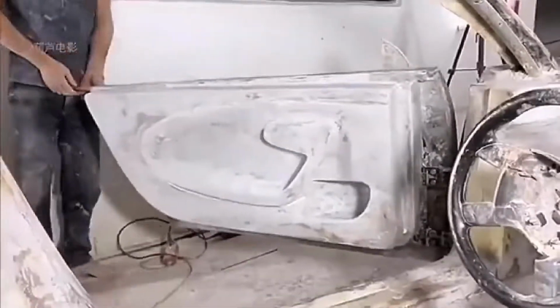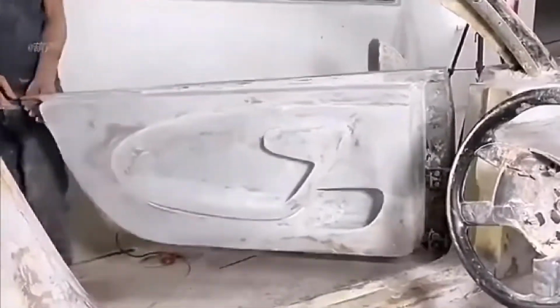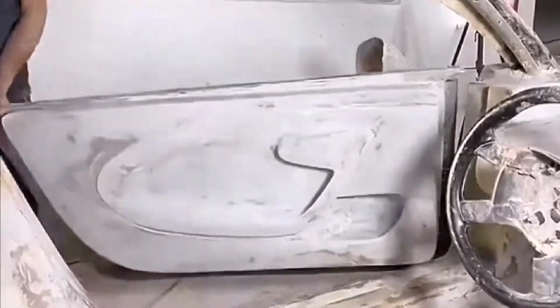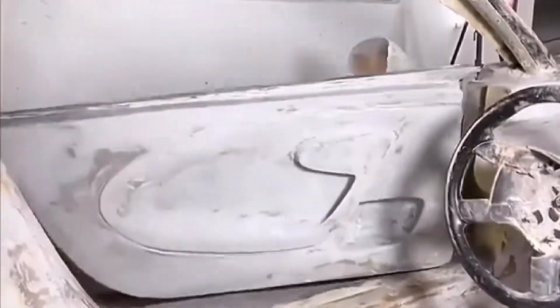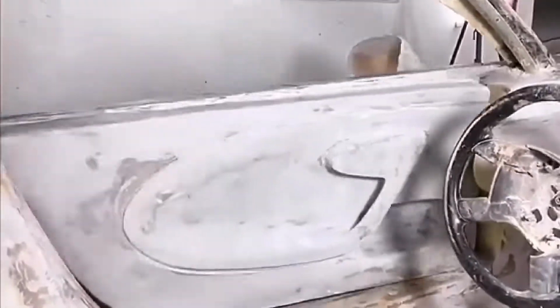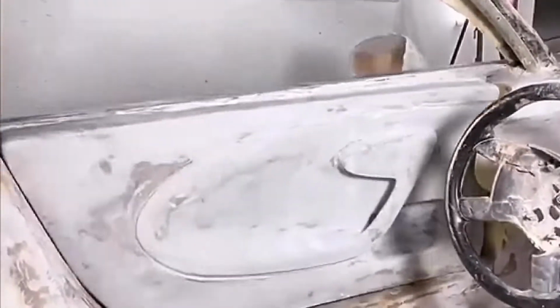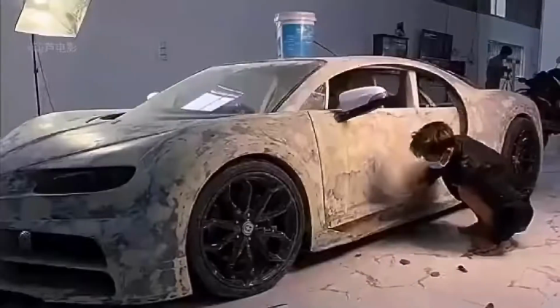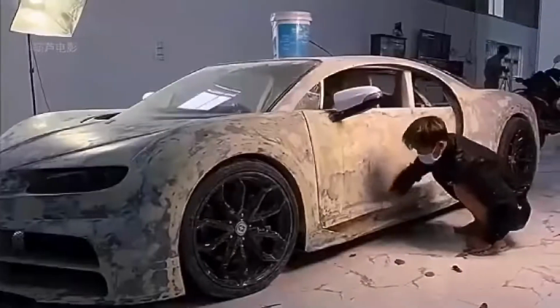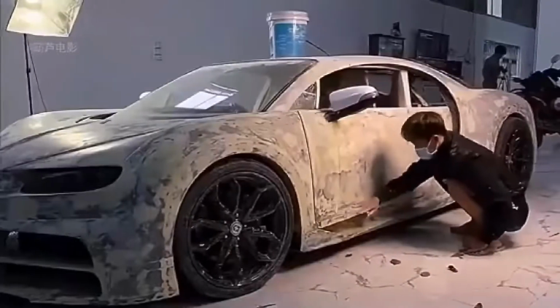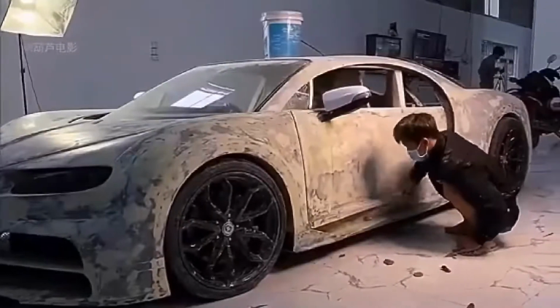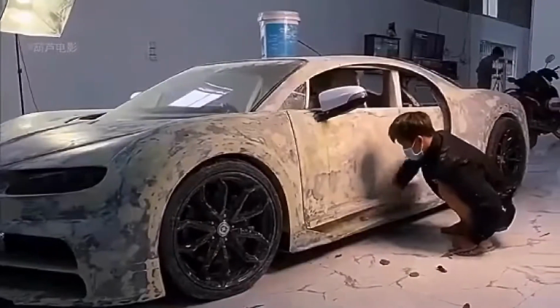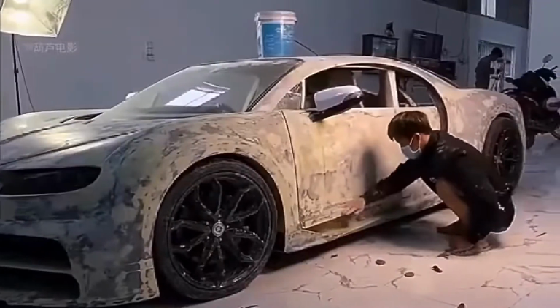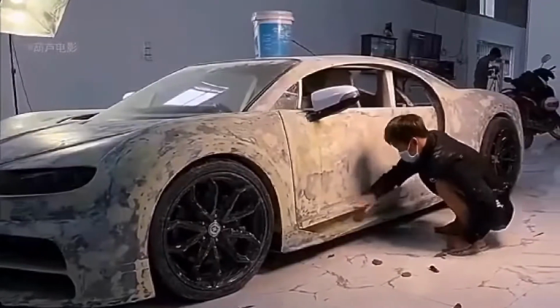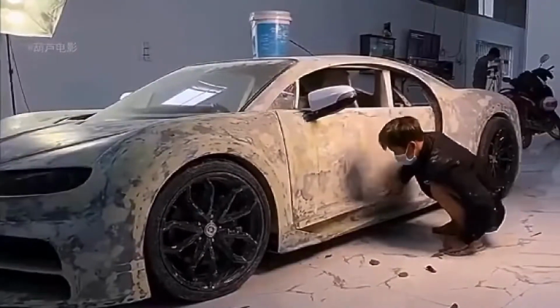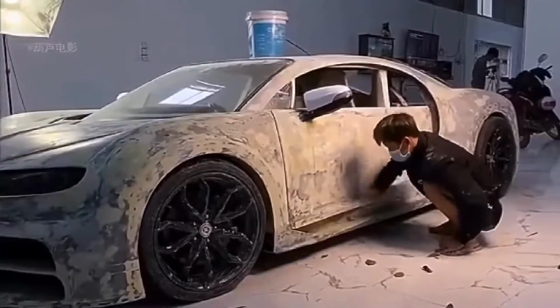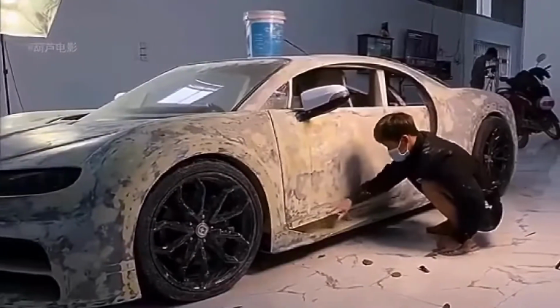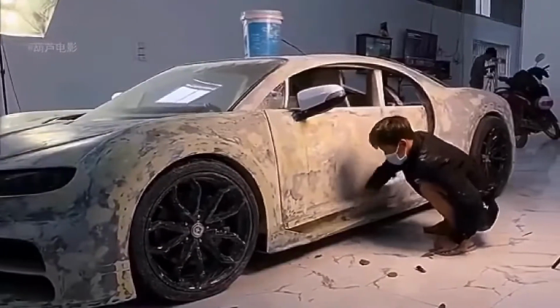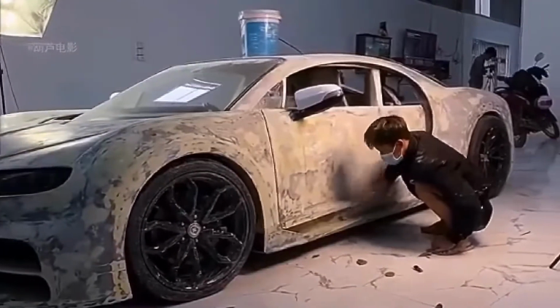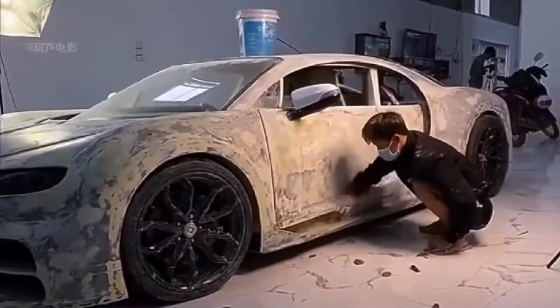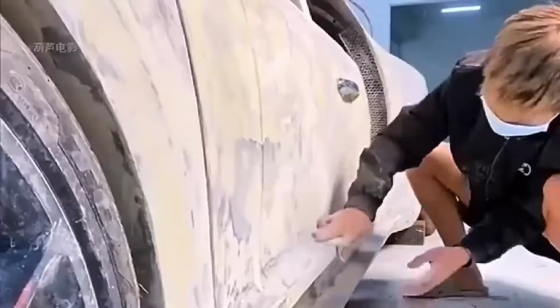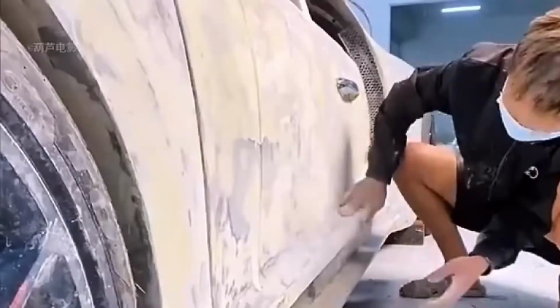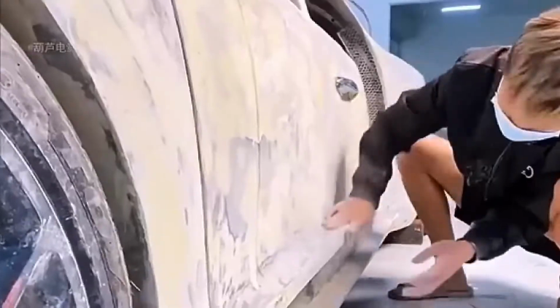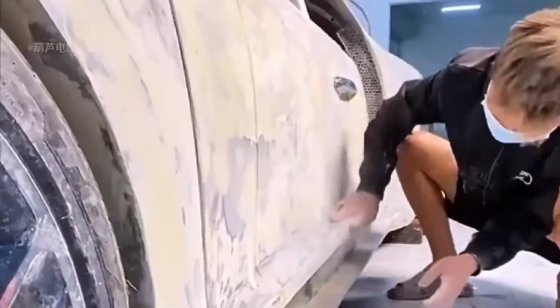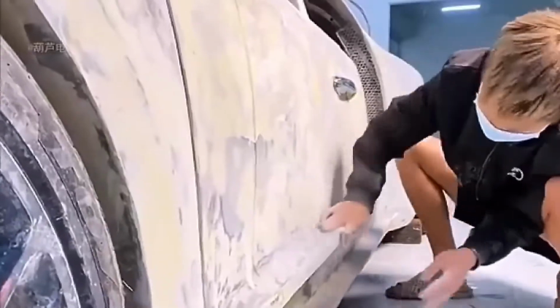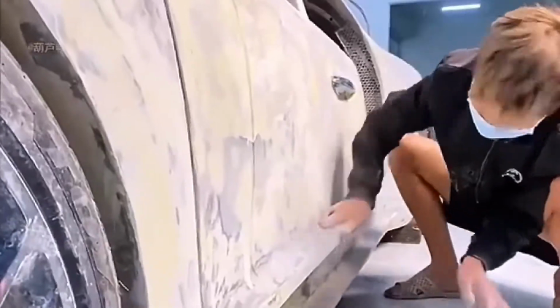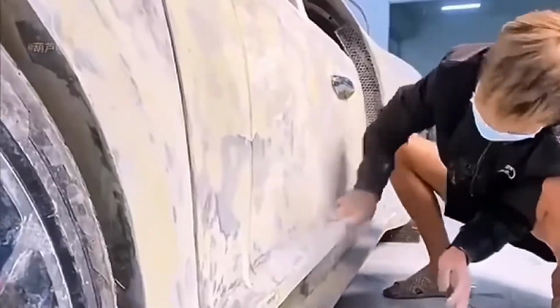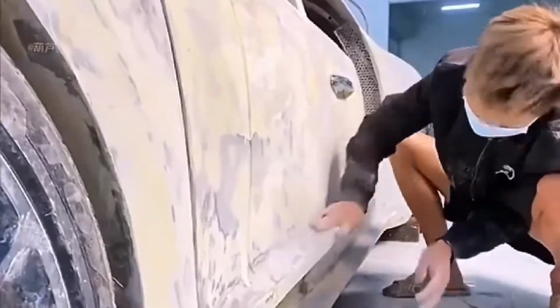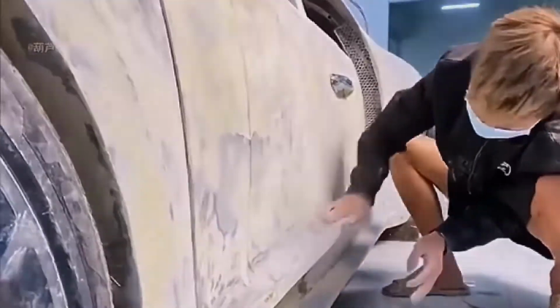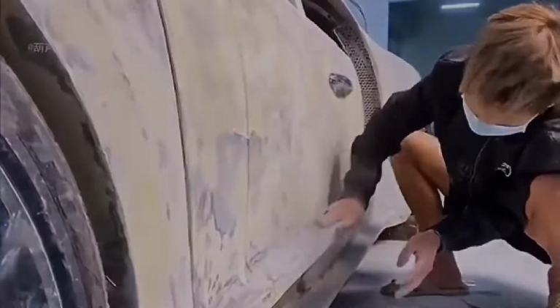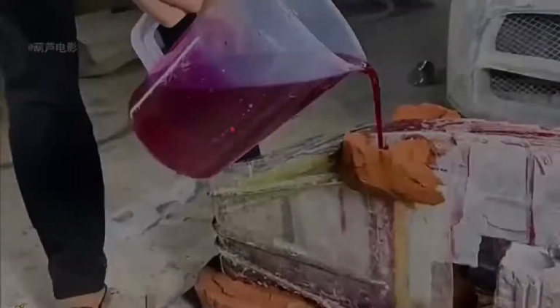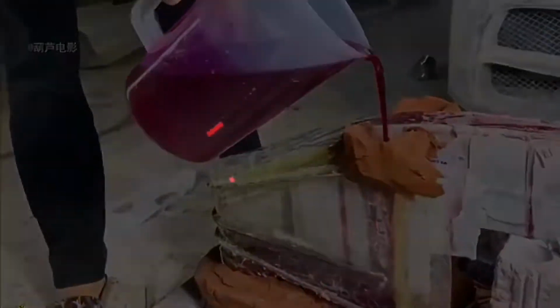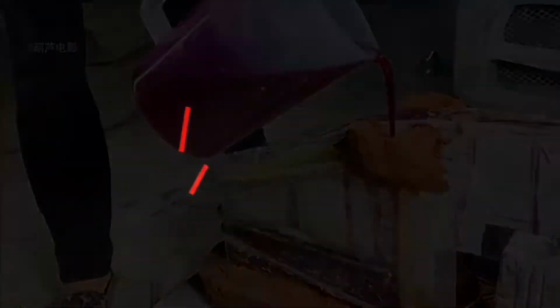After months of hard work, this Bugatti has gradually taken shape. Next, they're going to go into the painting process.